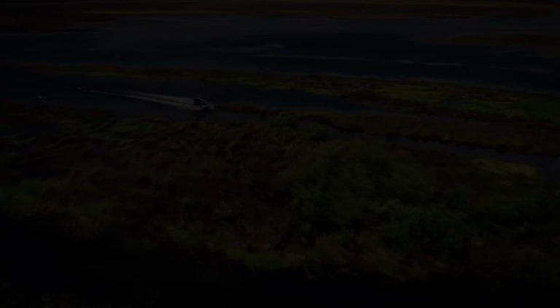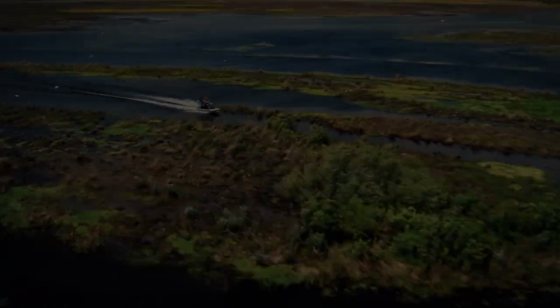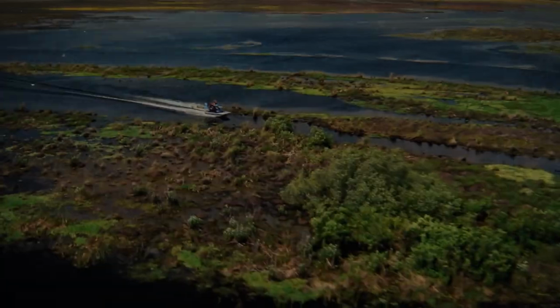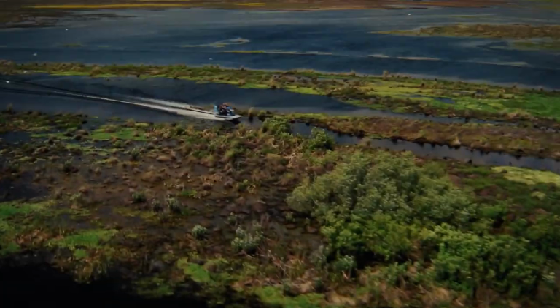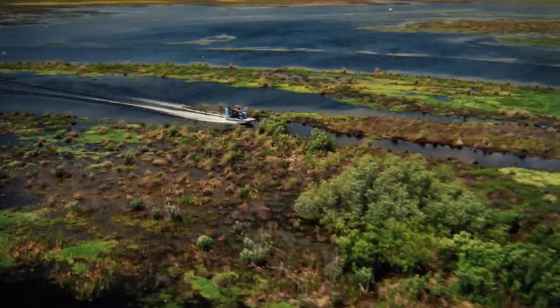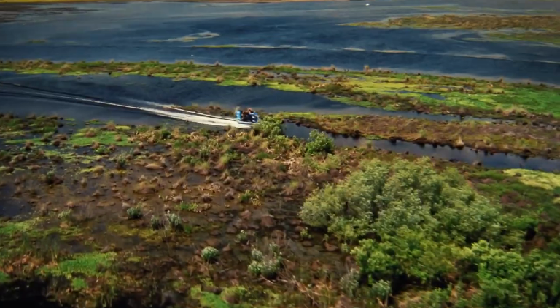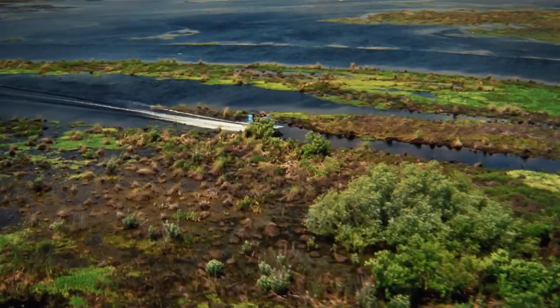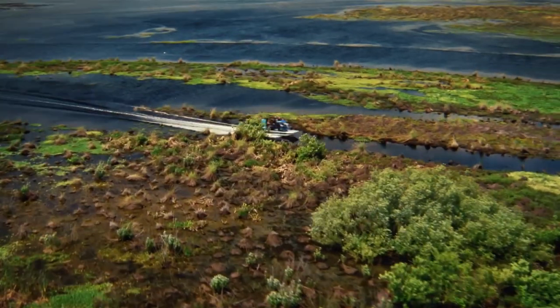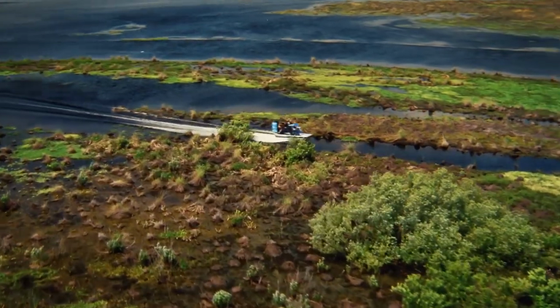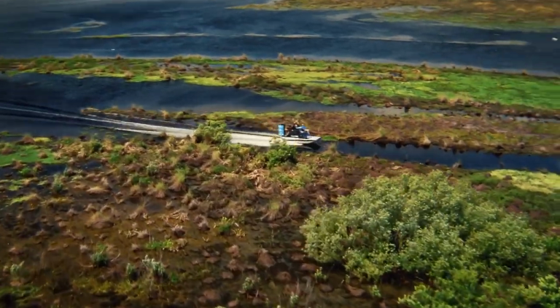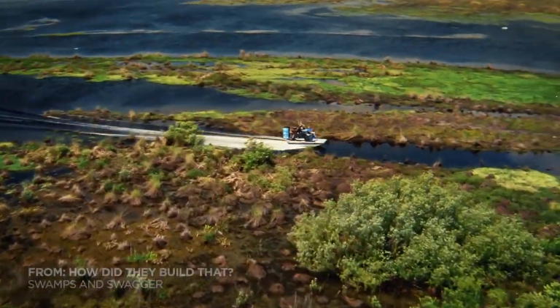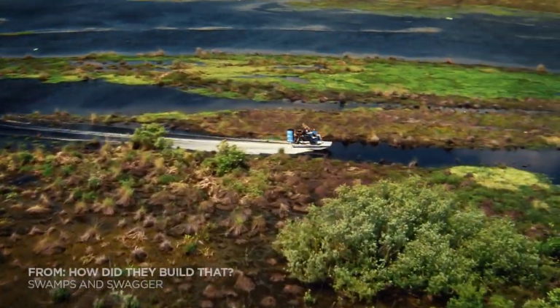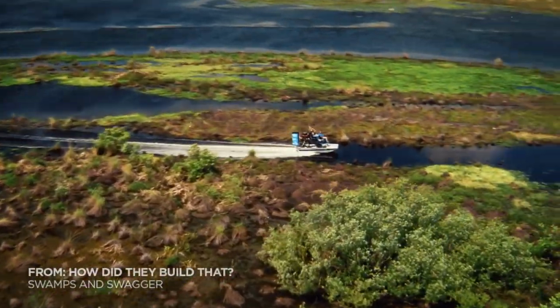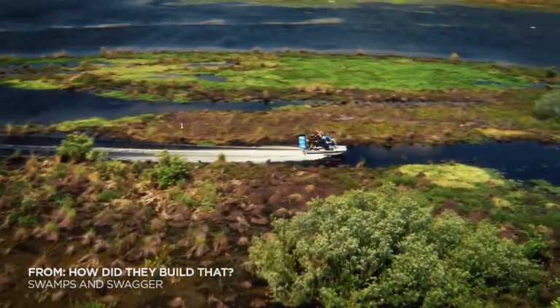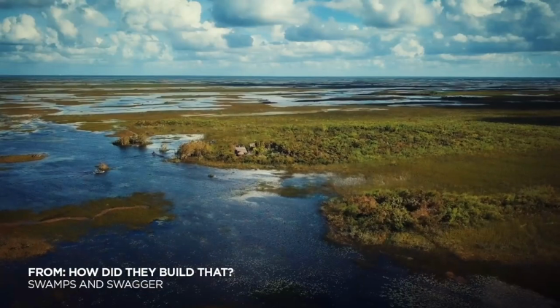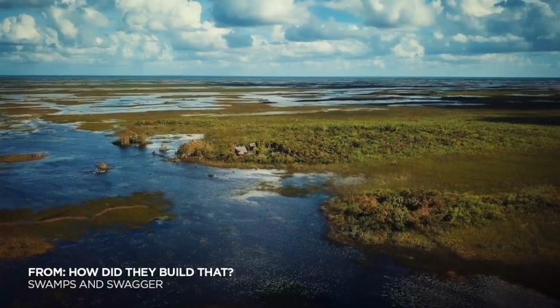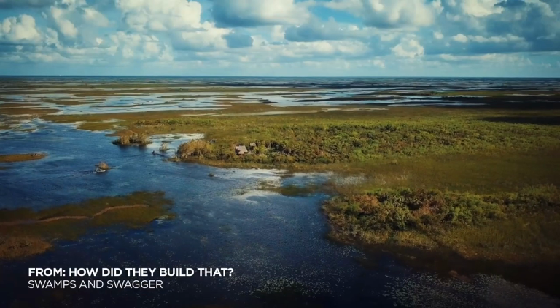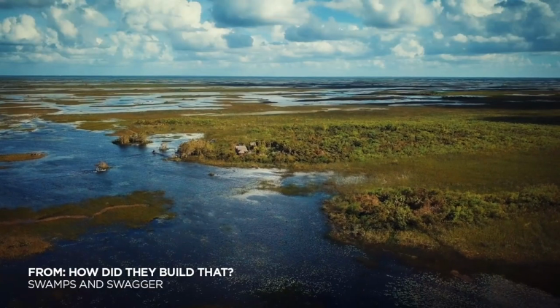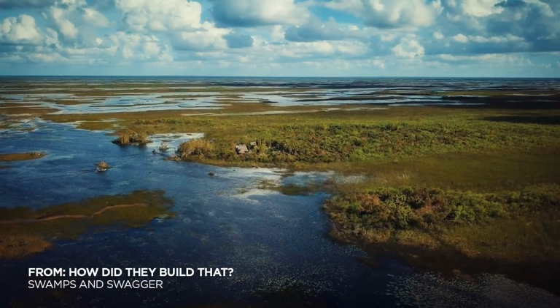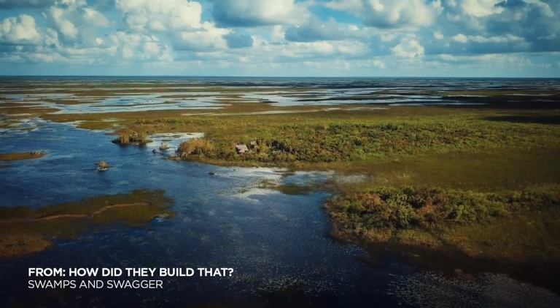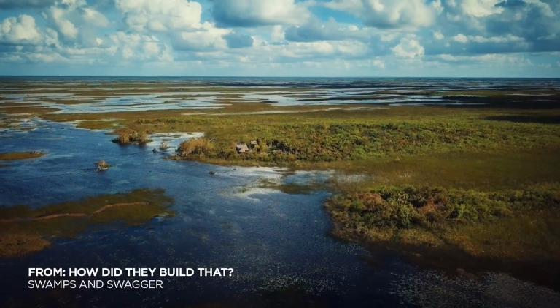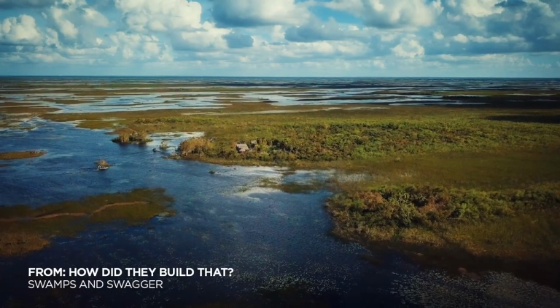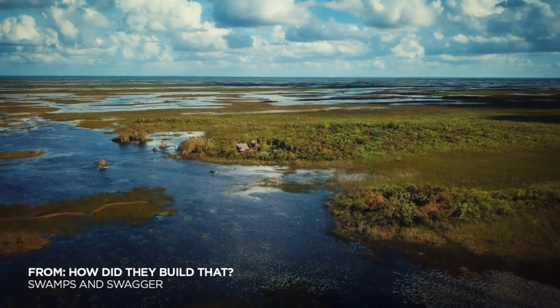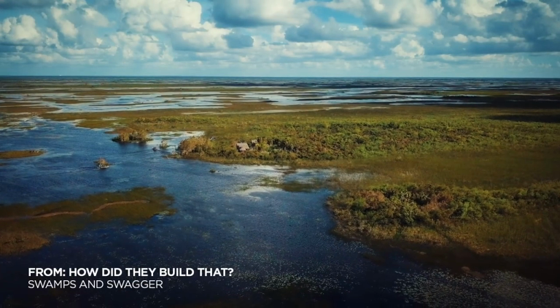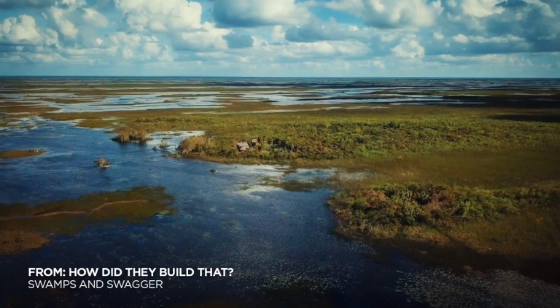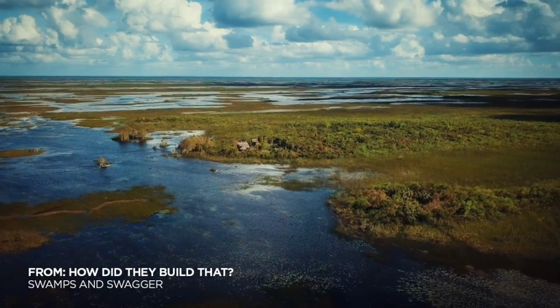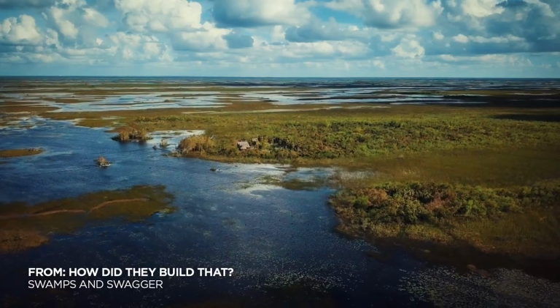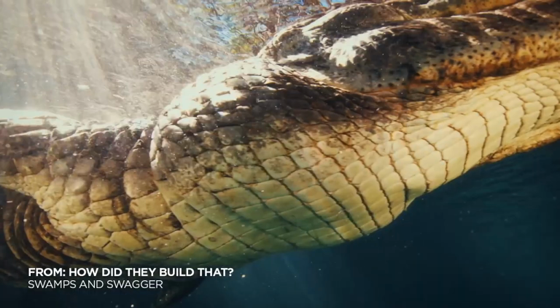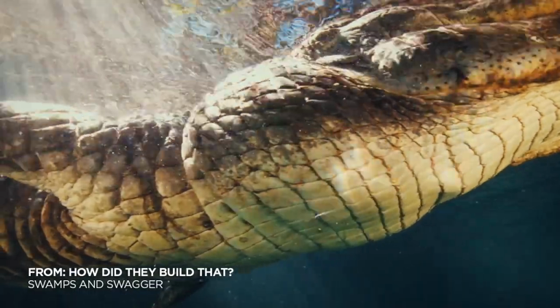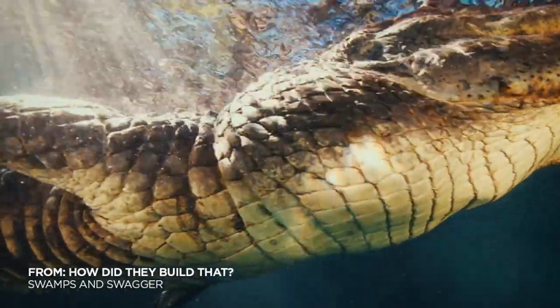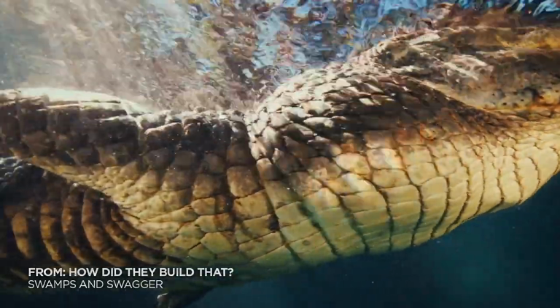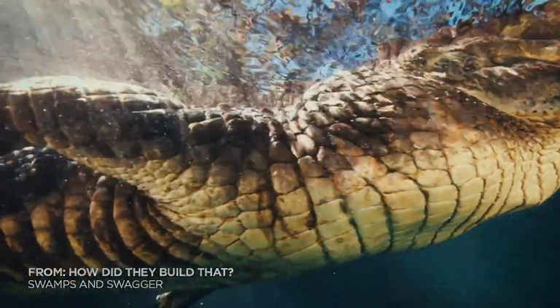Over 31% of Florida — some 18,500 square miles — is made up of wetlands.